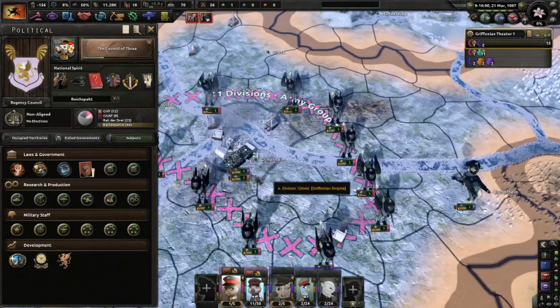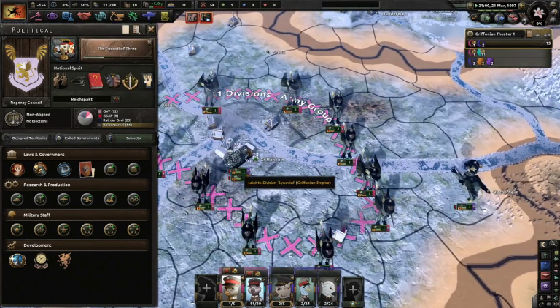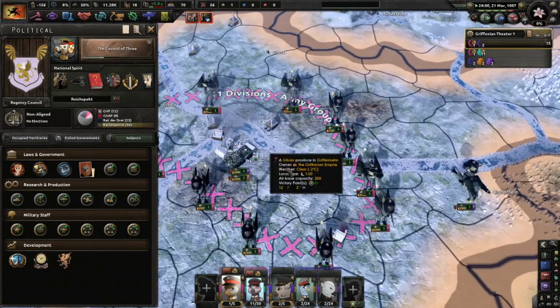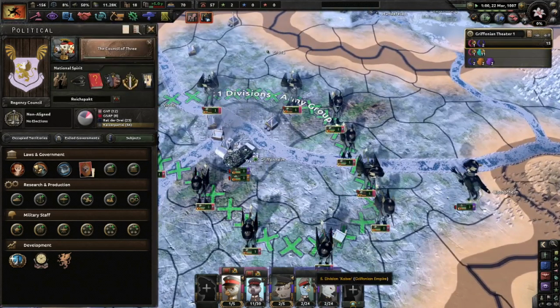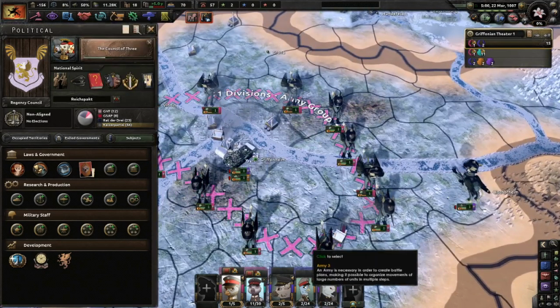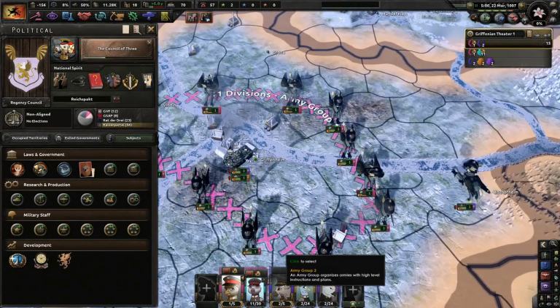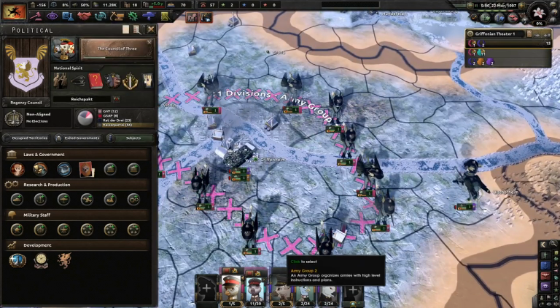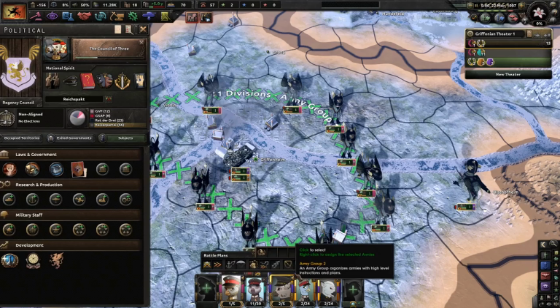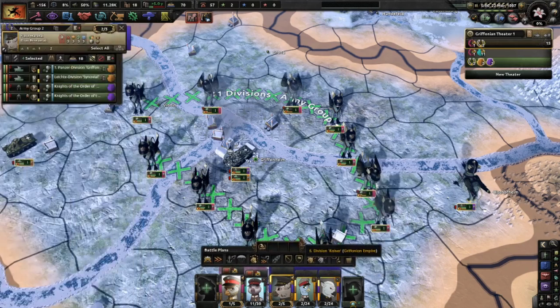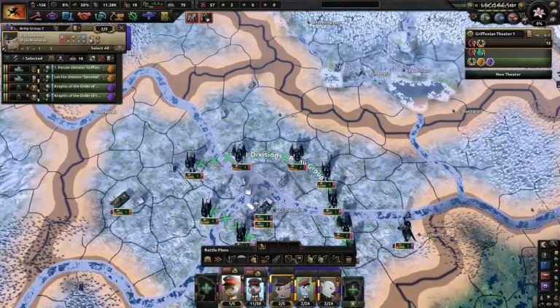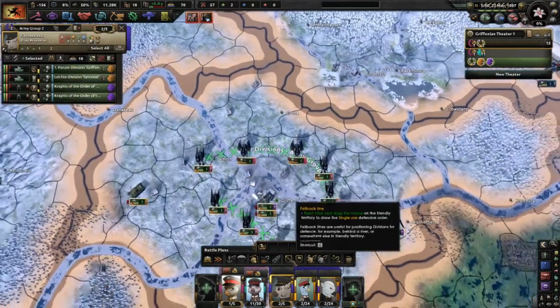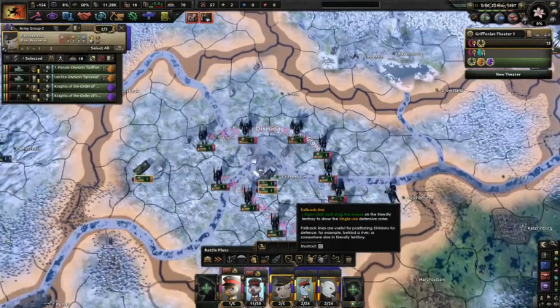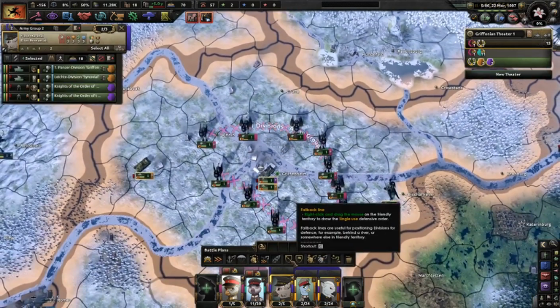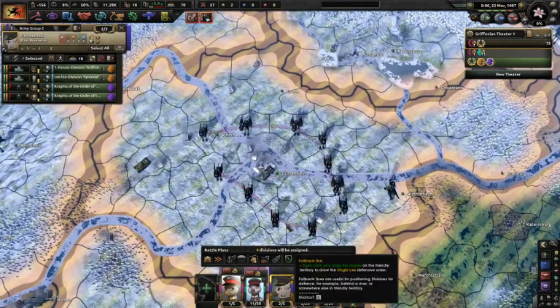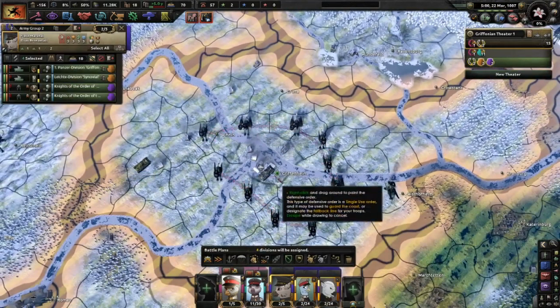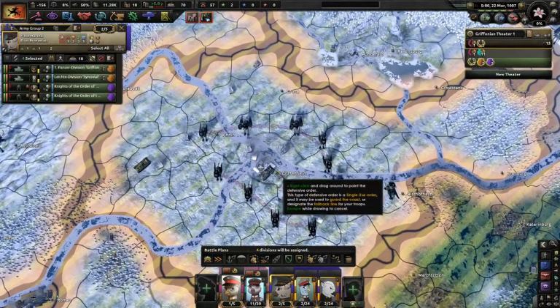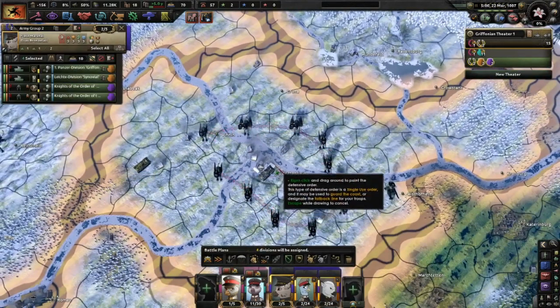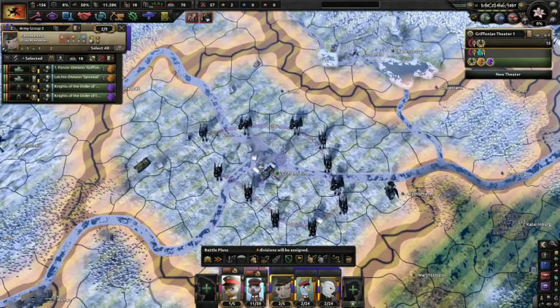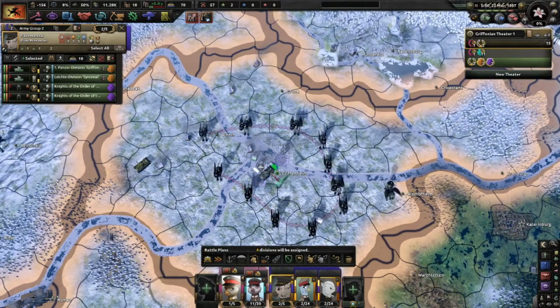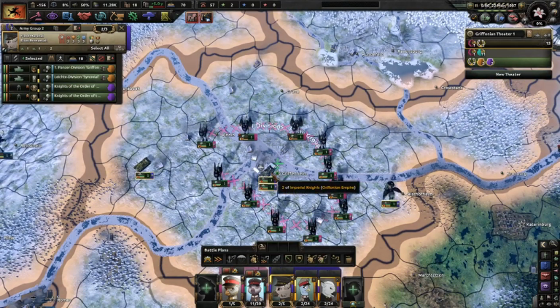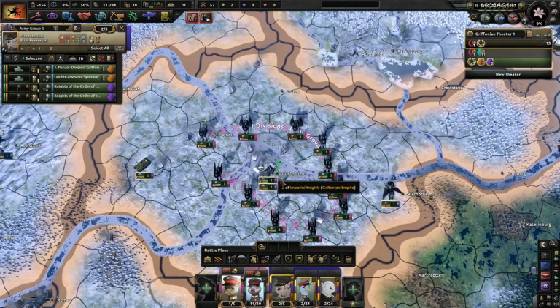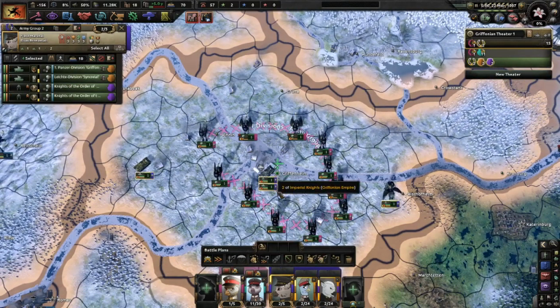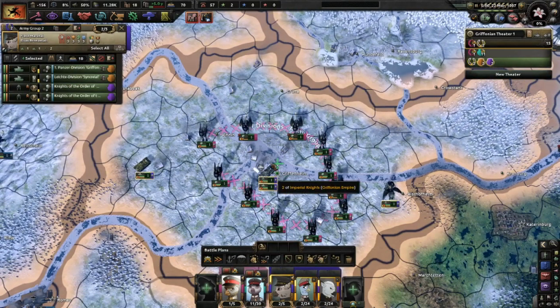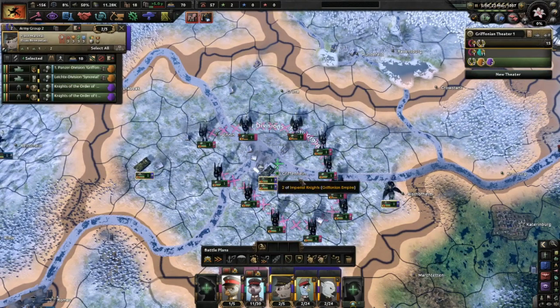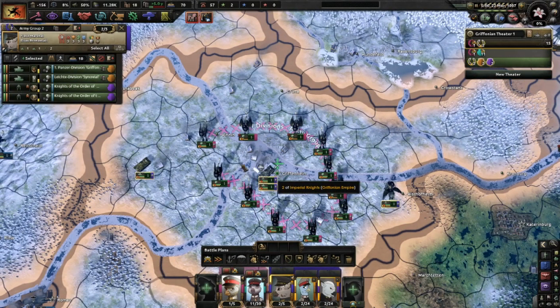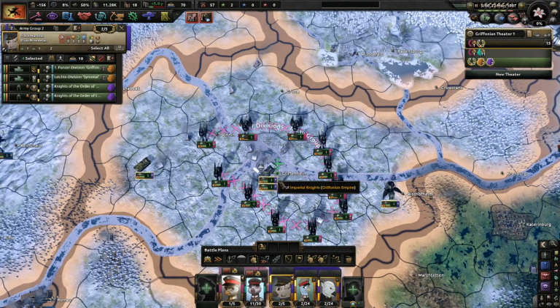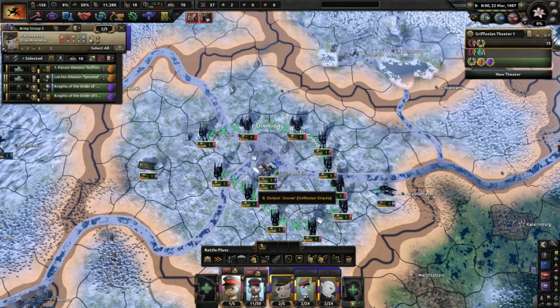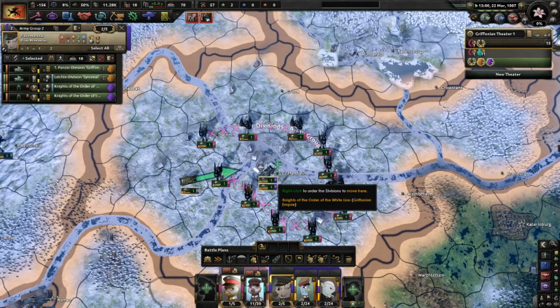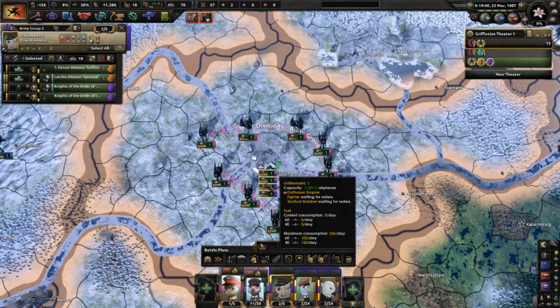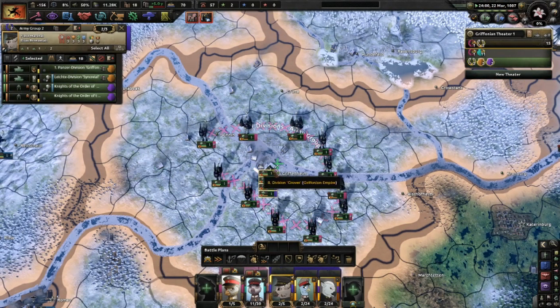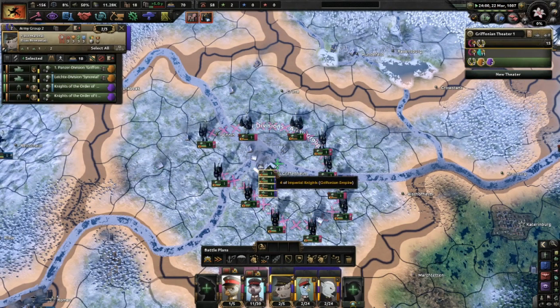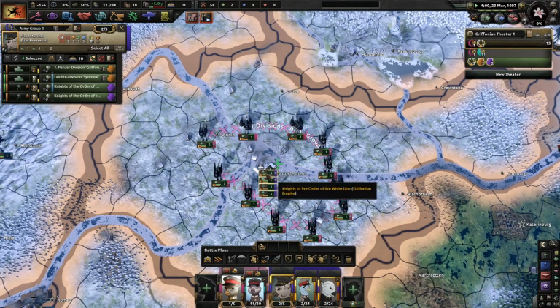Is it safe to leave these guys here? You know what? That's actually not a bad idea — go ahead and stack four divisions here in the center, just in case.